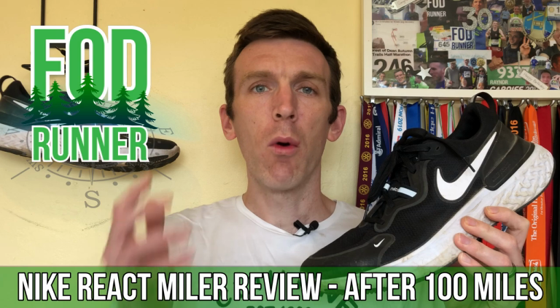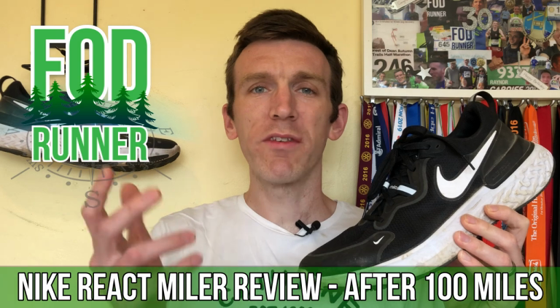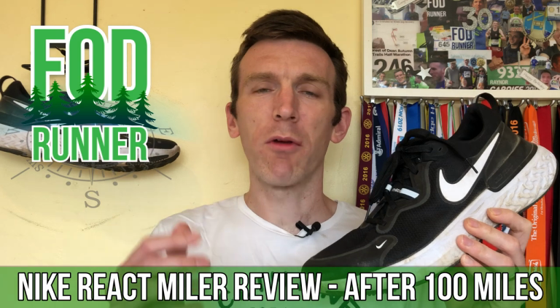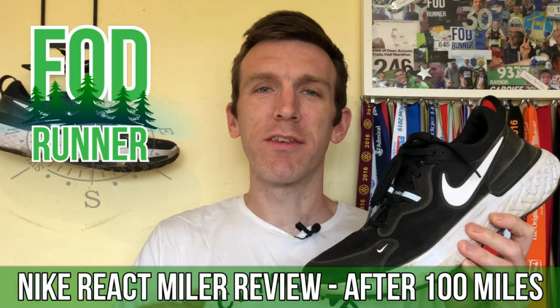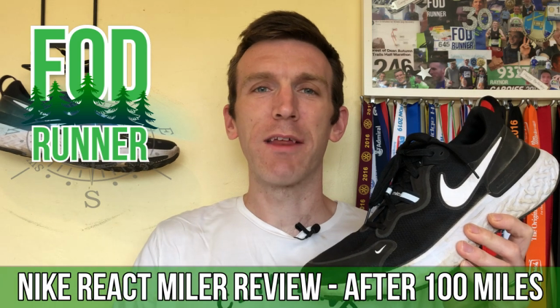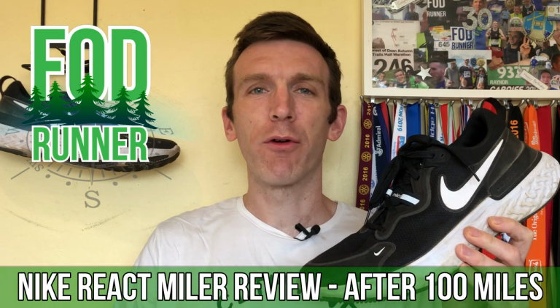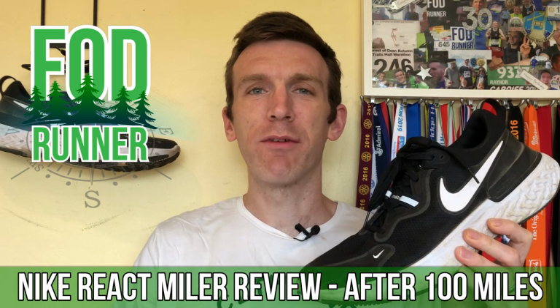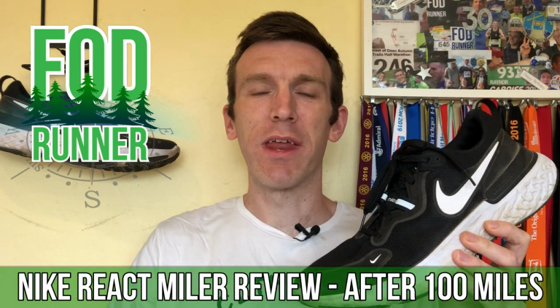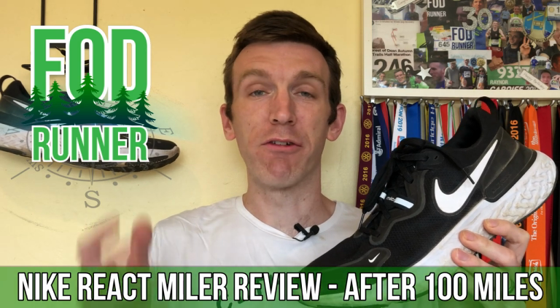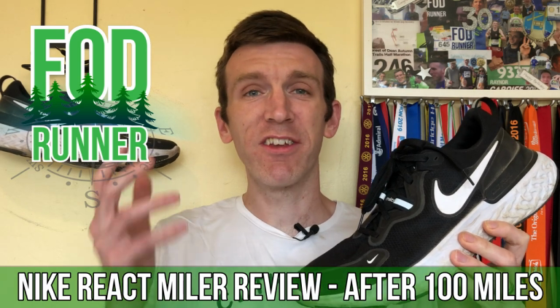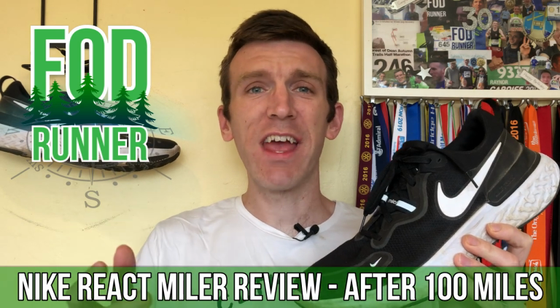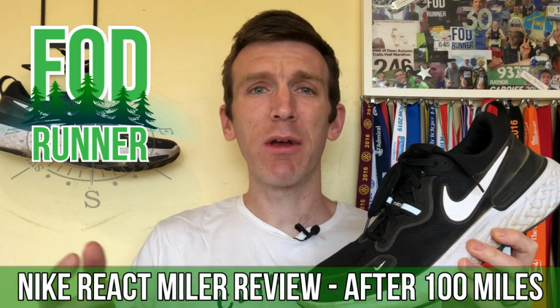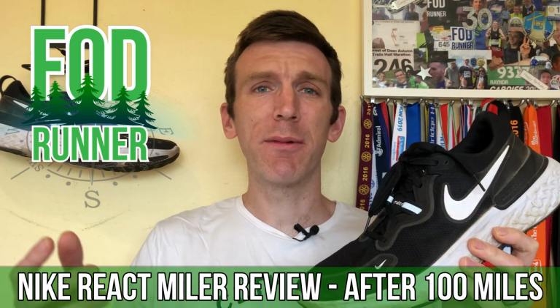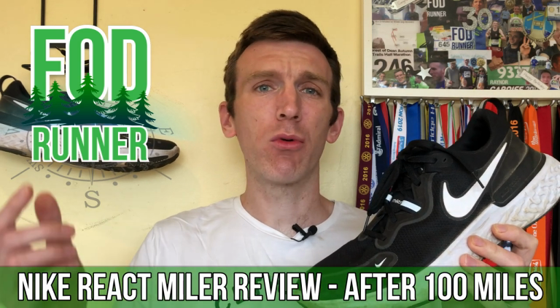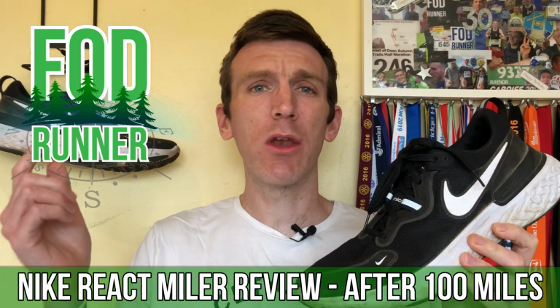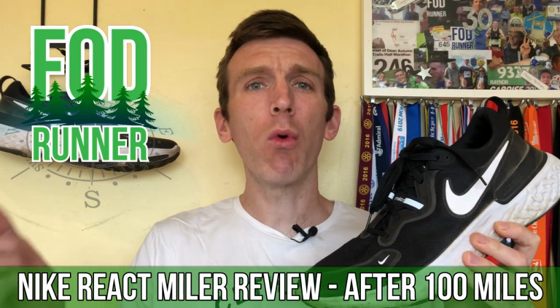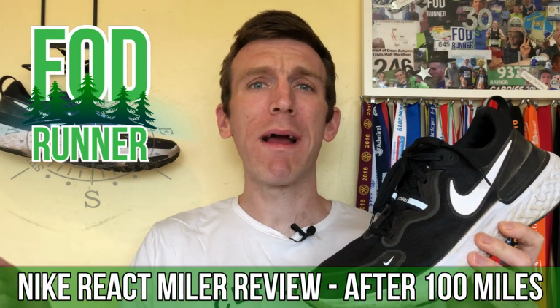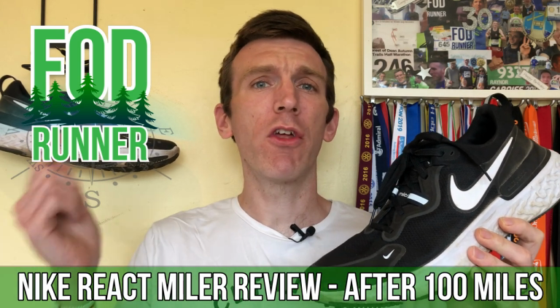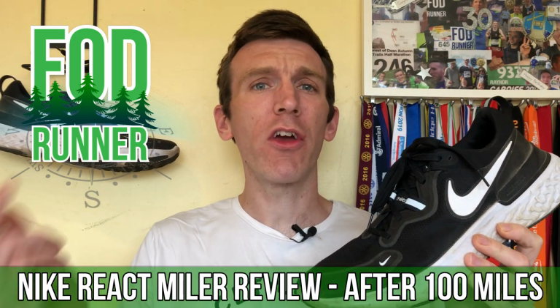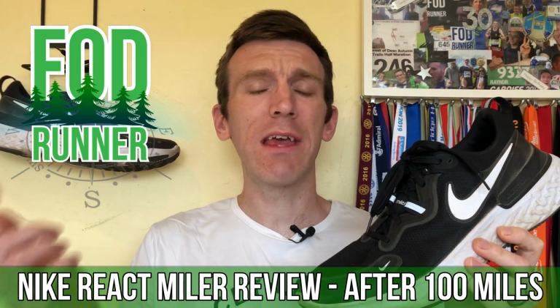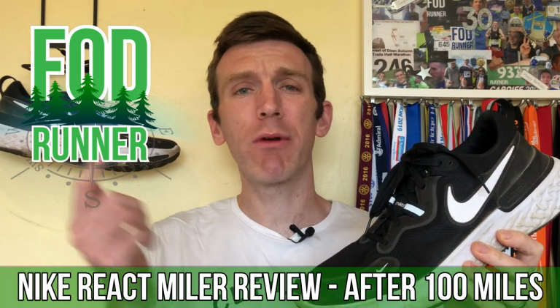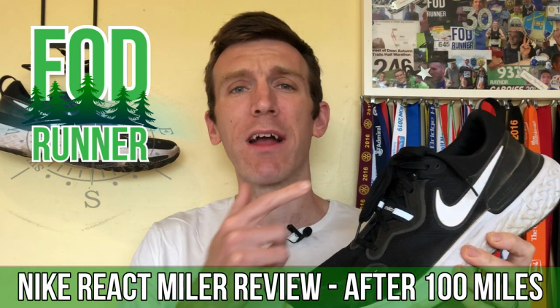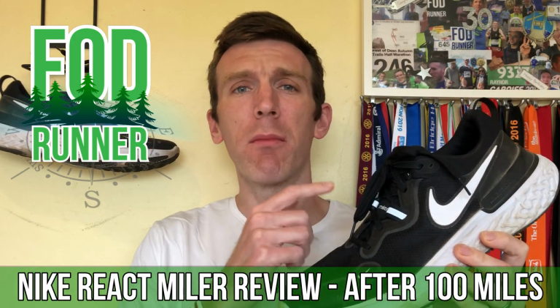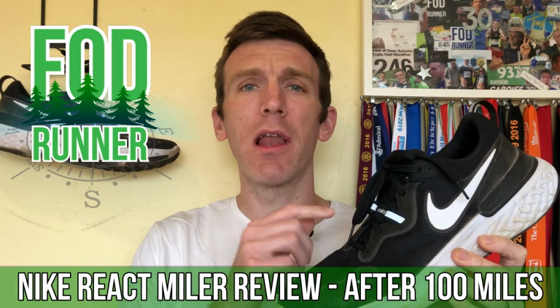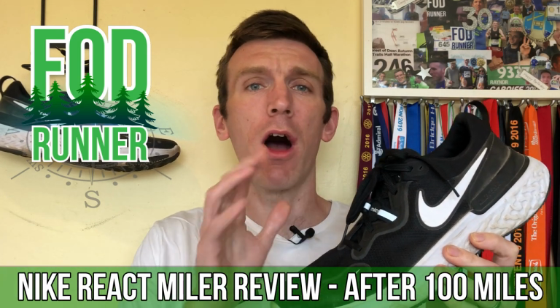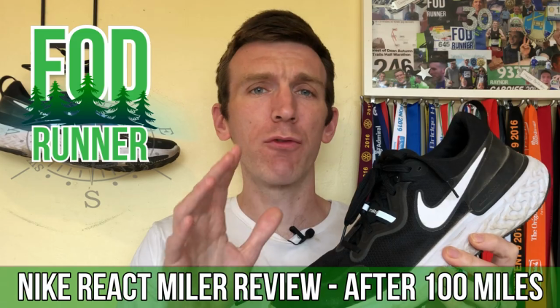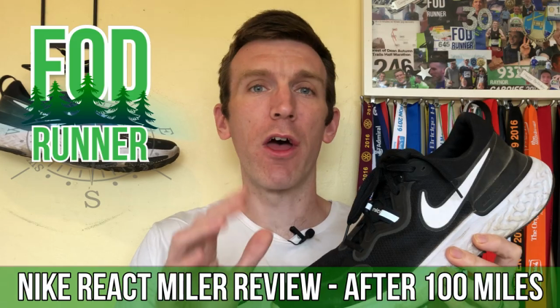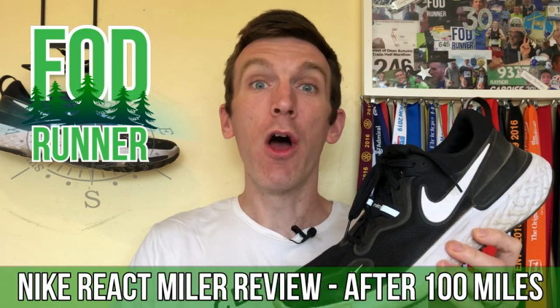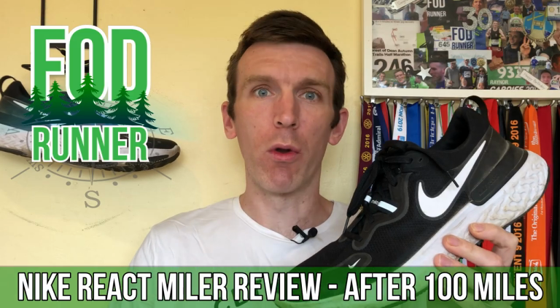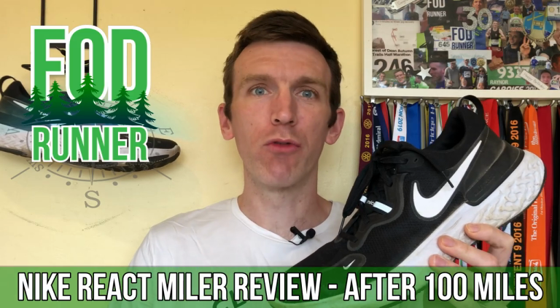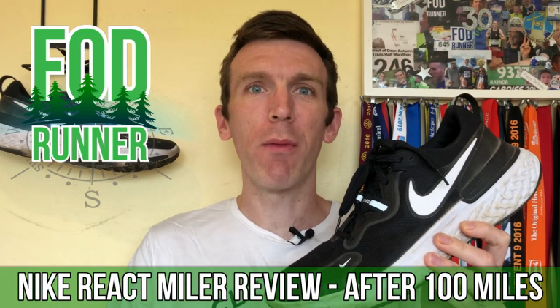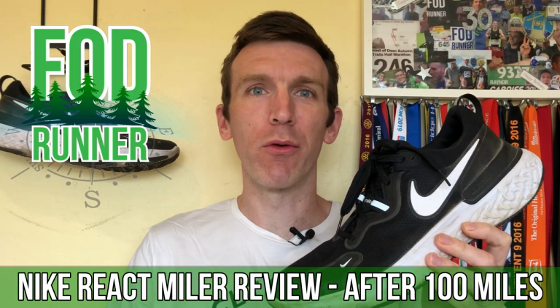What is up guys, Andy Forestine Runner here, and today we're going to be talking all about the Nike React Miler after 100 miles.